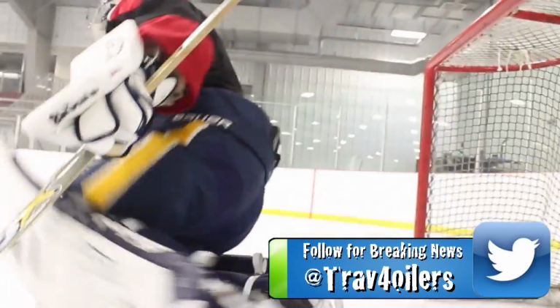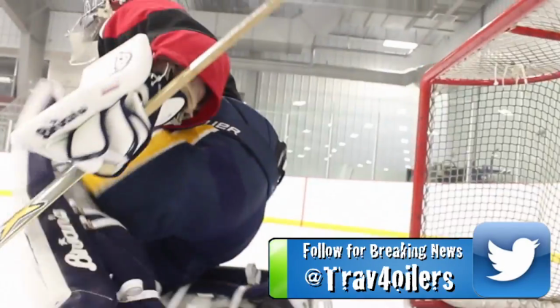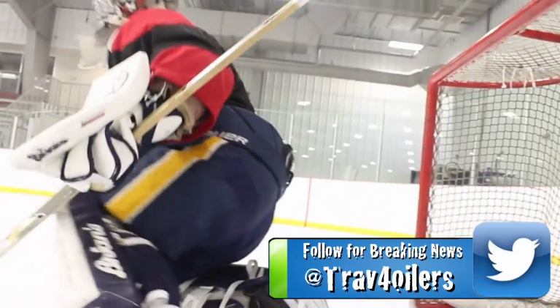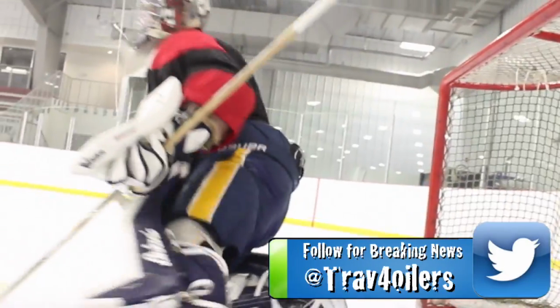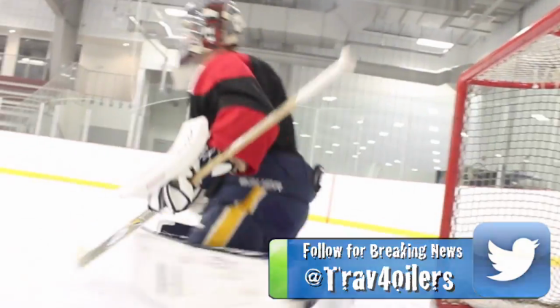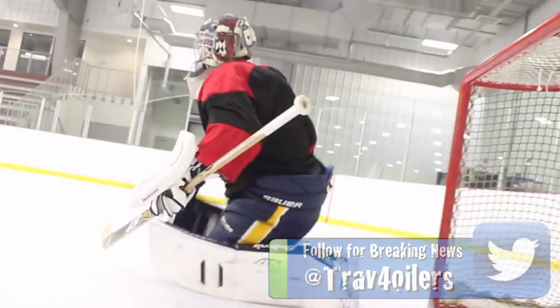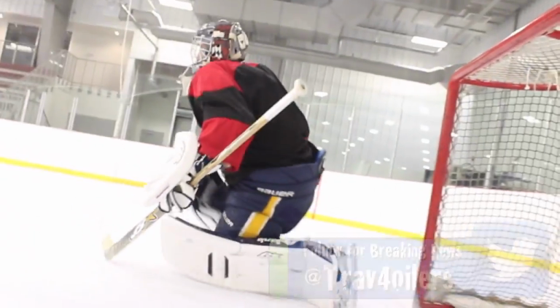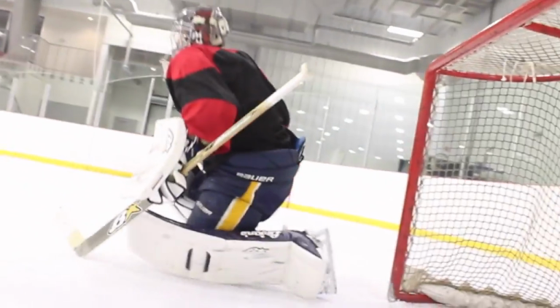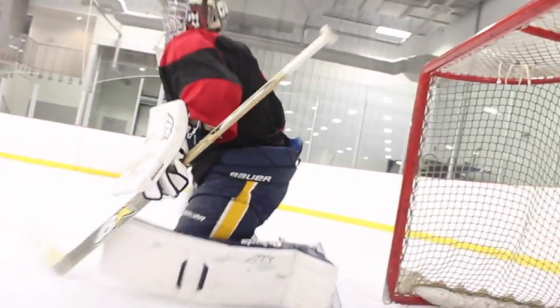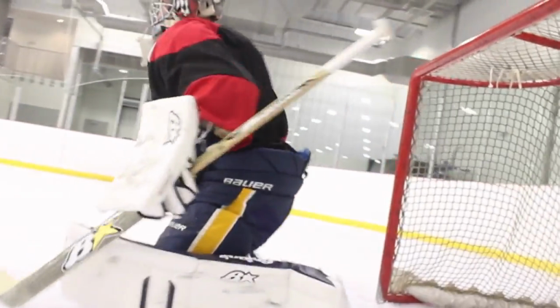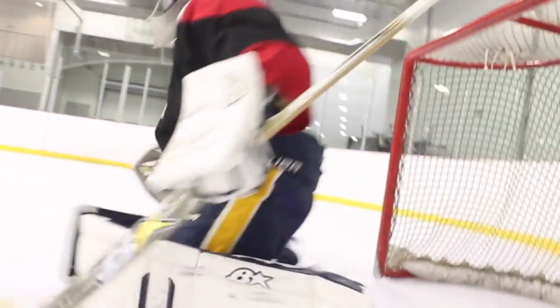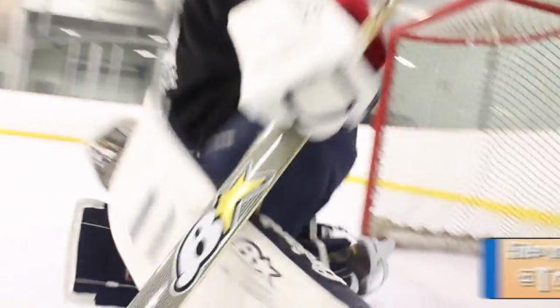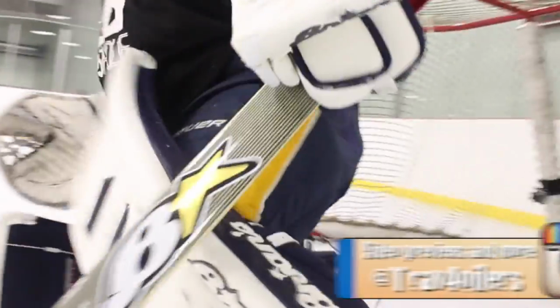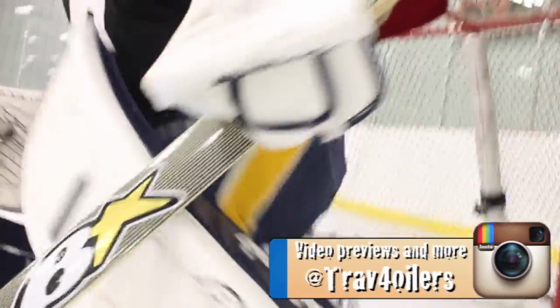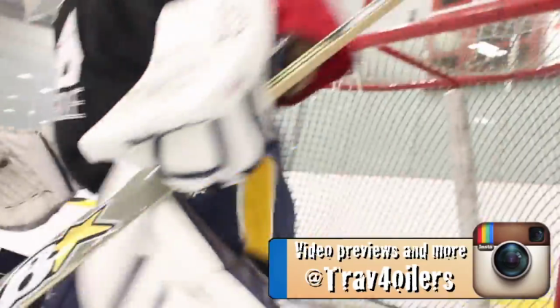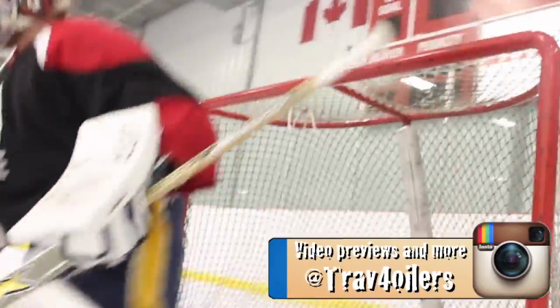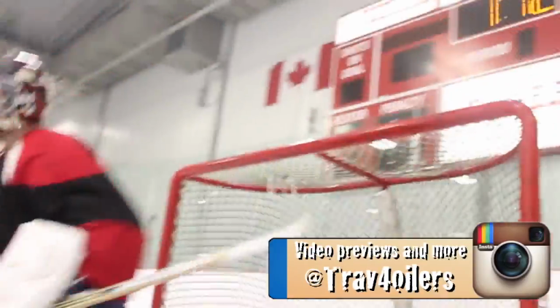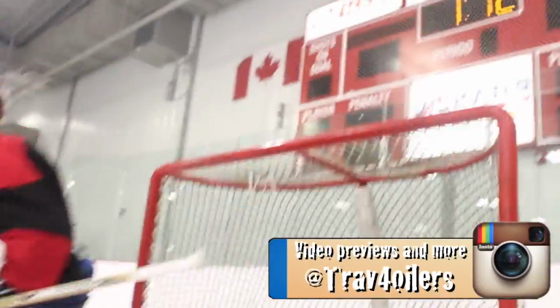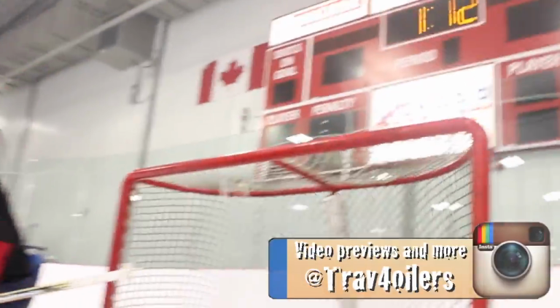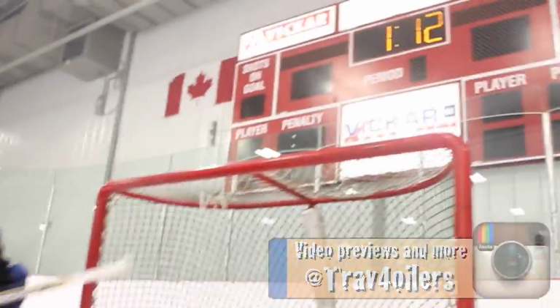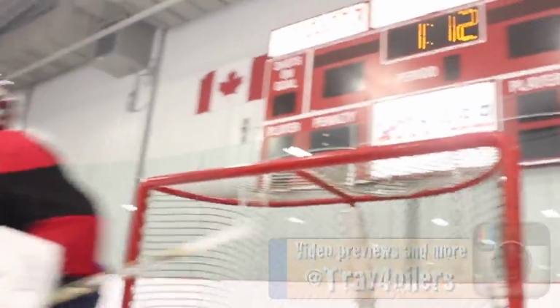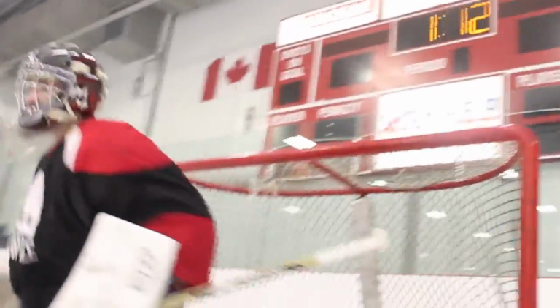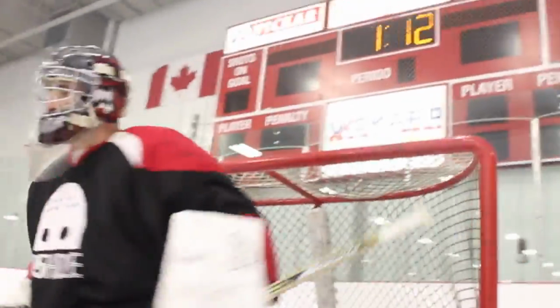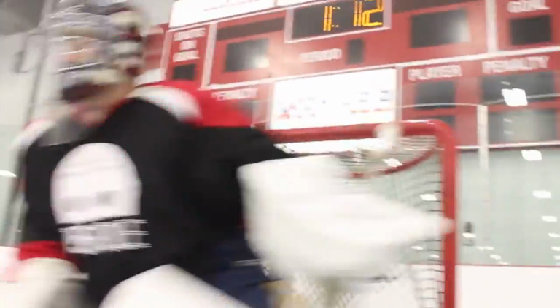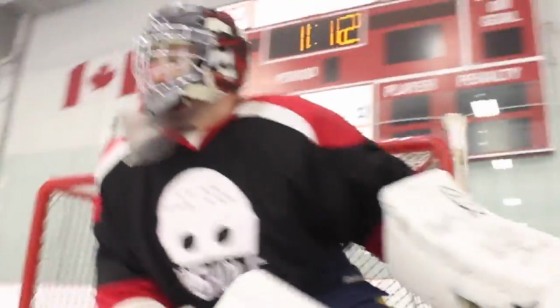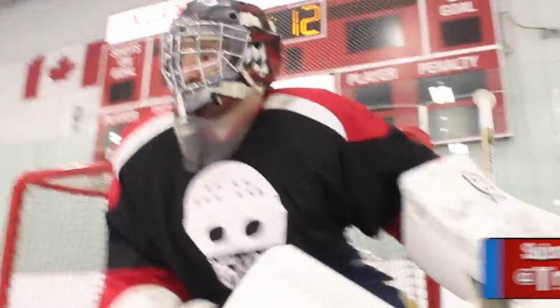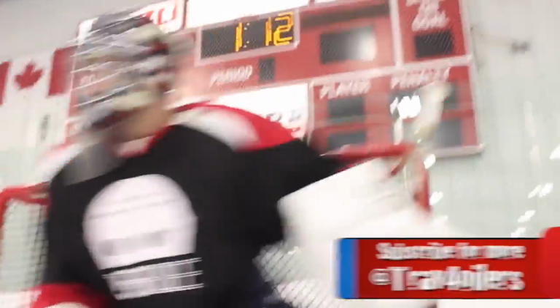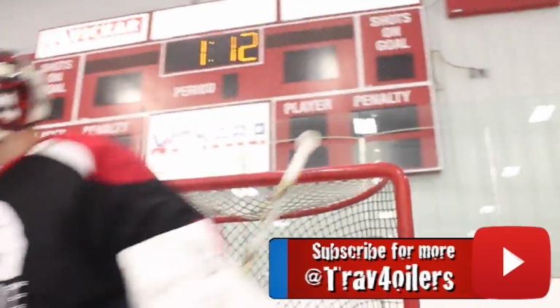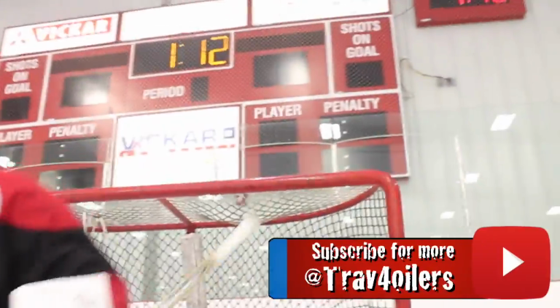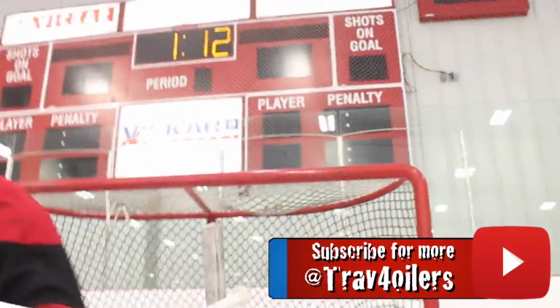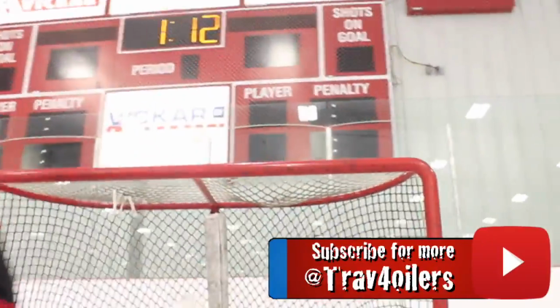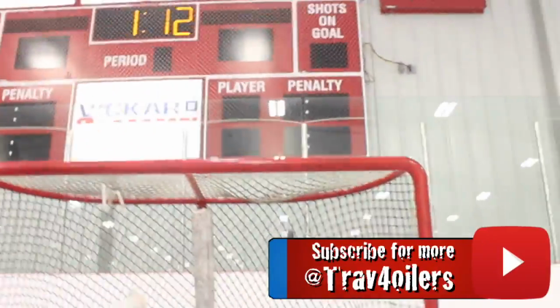Hey guys, Traff Waters here, and in today's video we are going to be reviewing the Bauer Vertex 2.0 Gold Skate Cowlings.